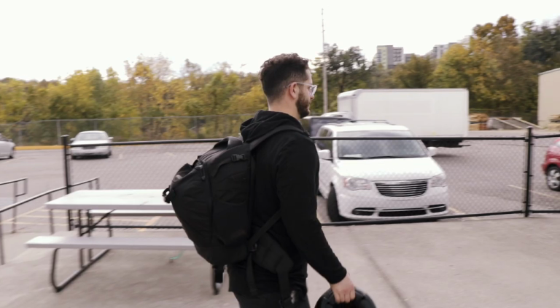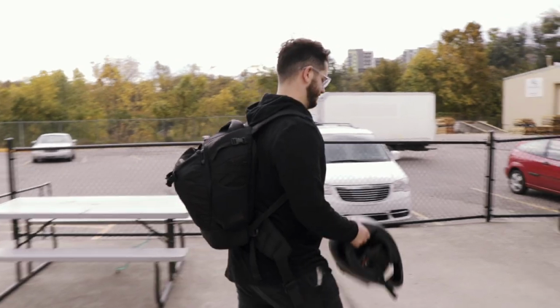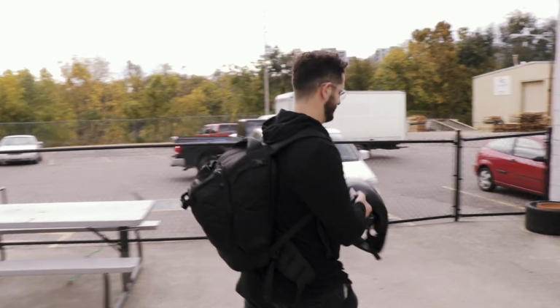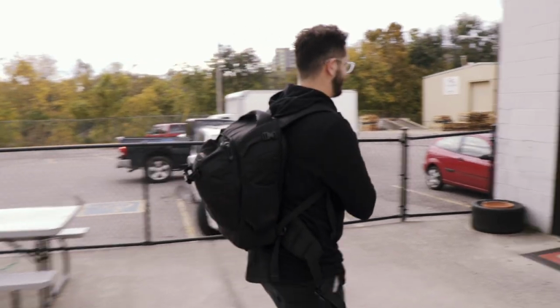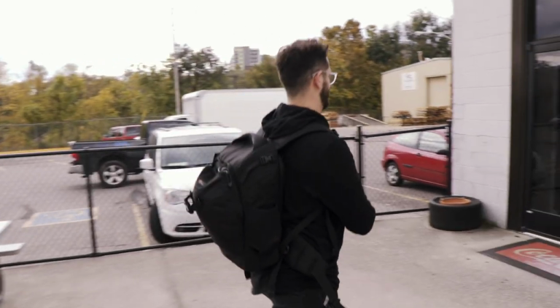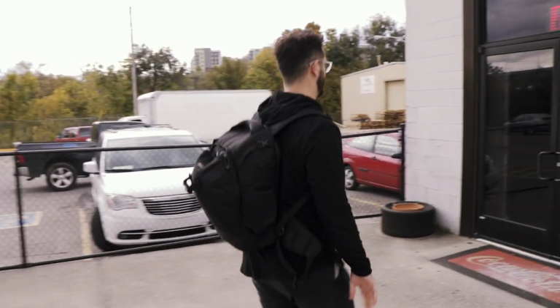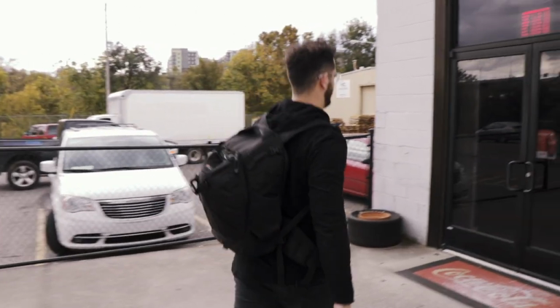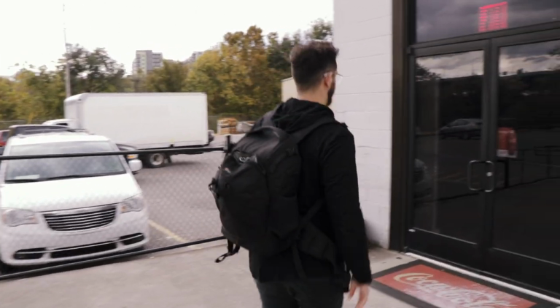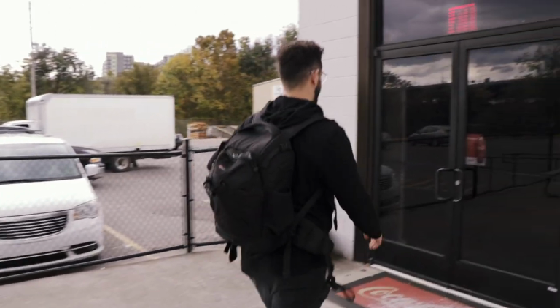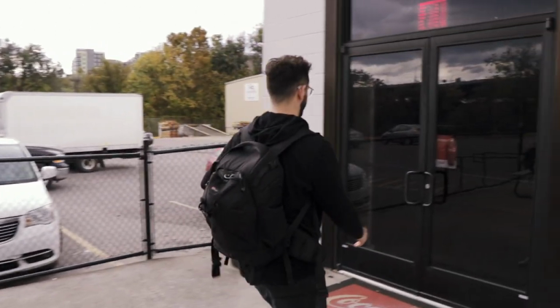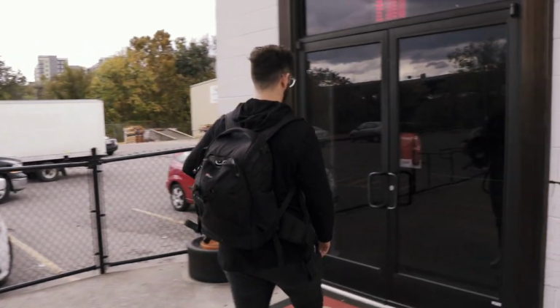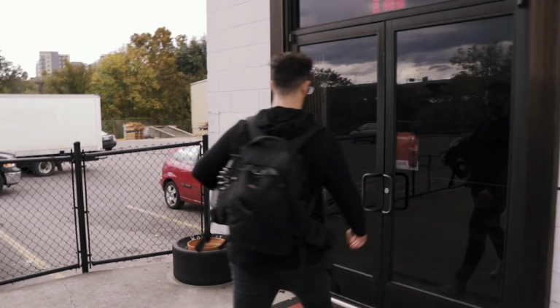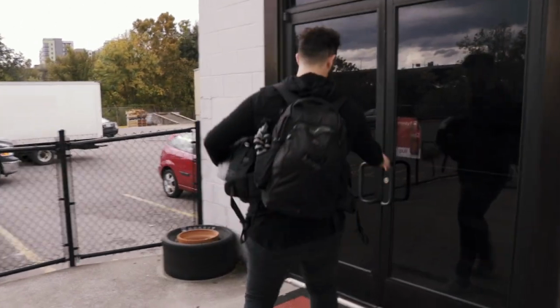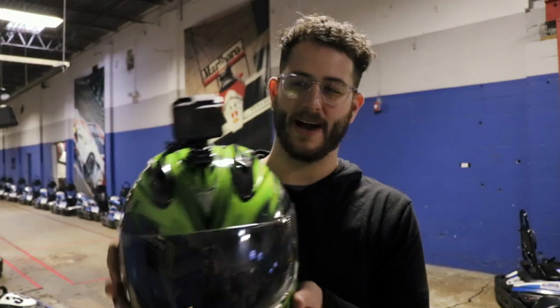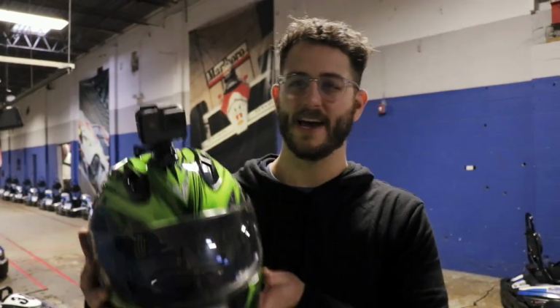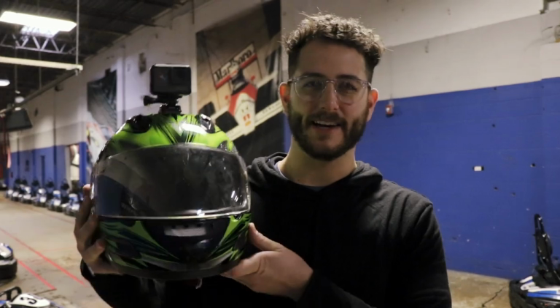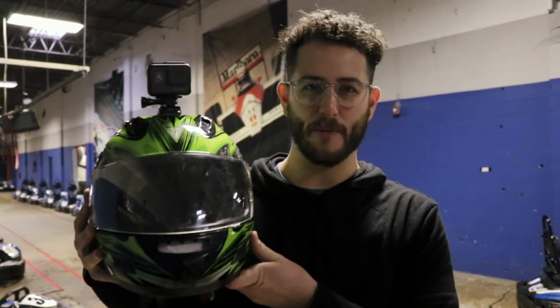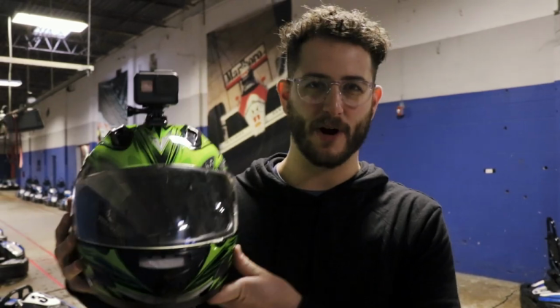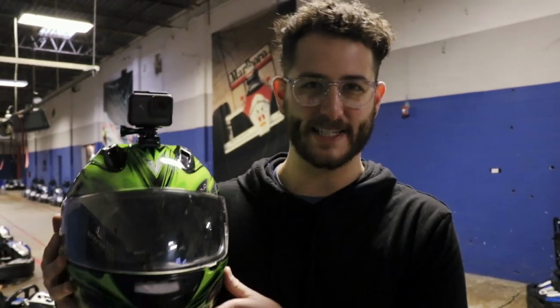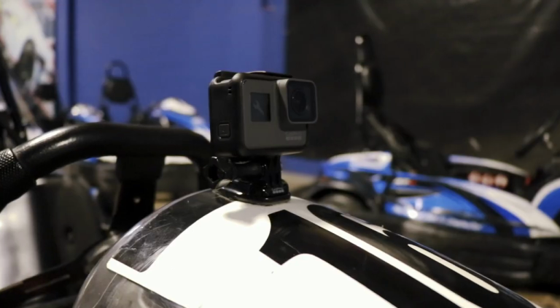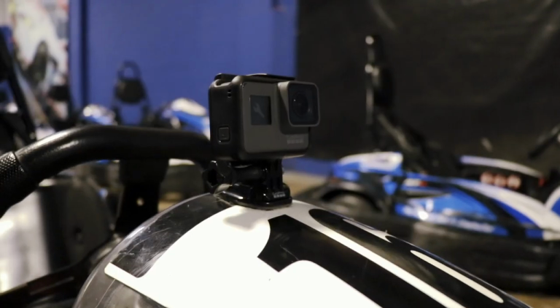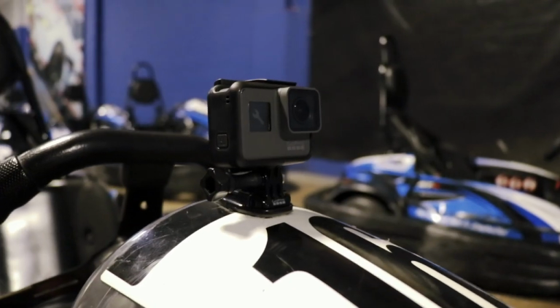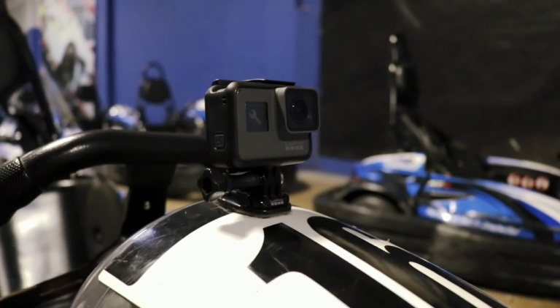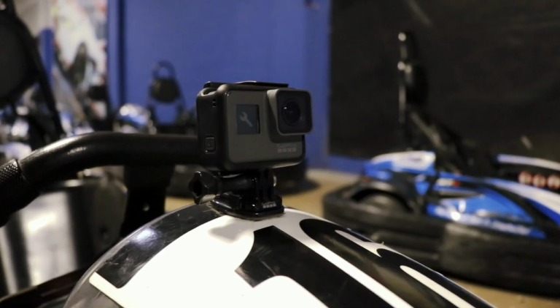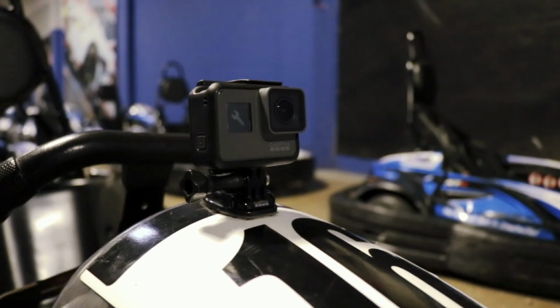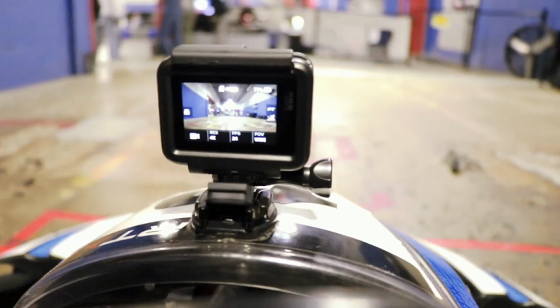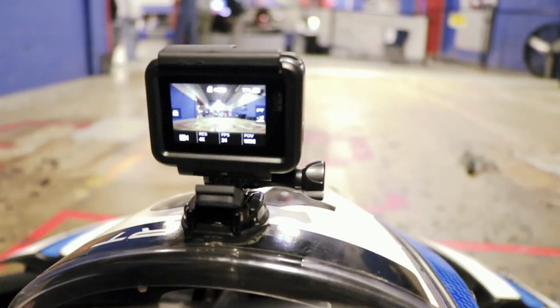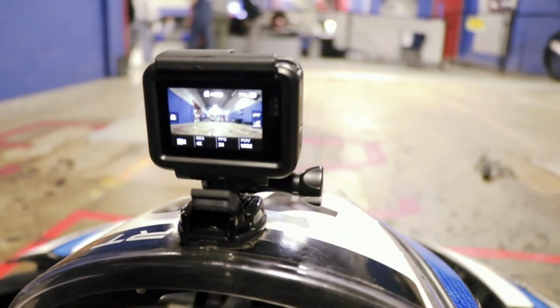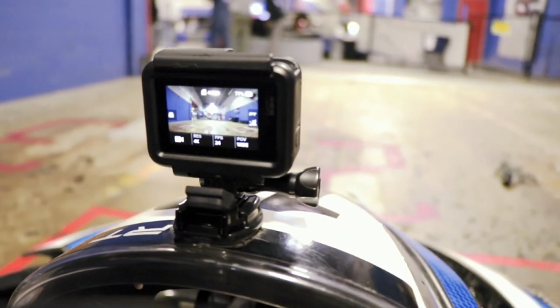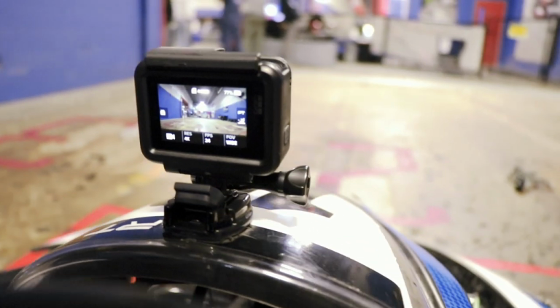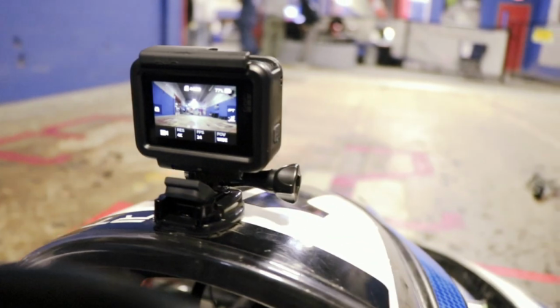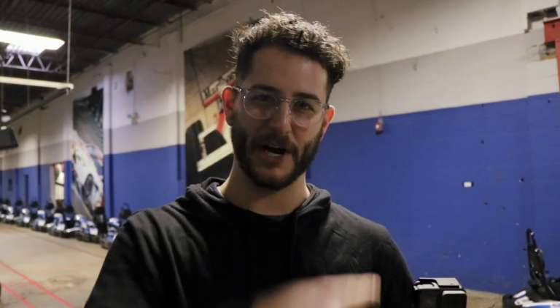Alright, so we're inside the go-kart place now. I've got my GoPro 6 and we're just going to have fun. Let's go.